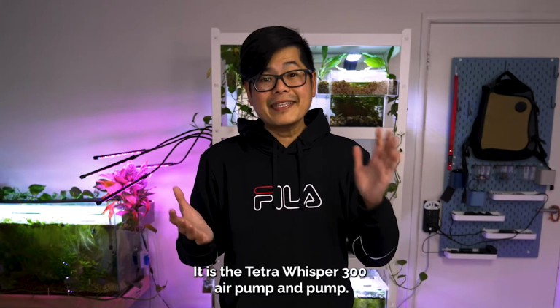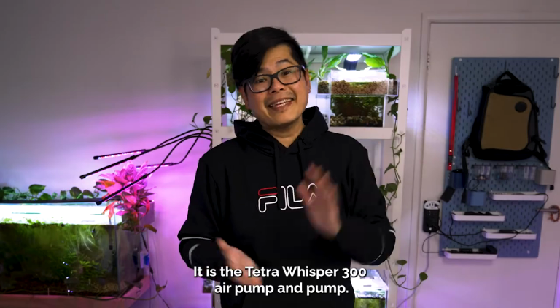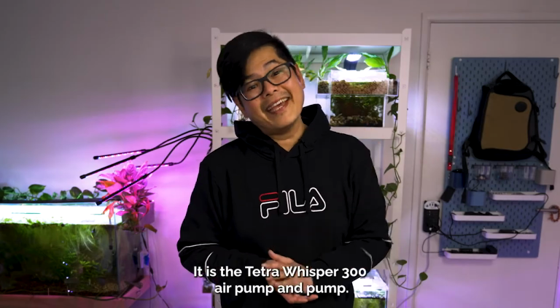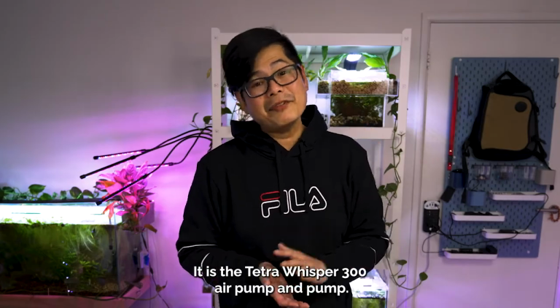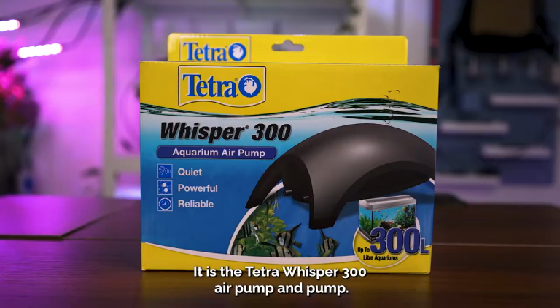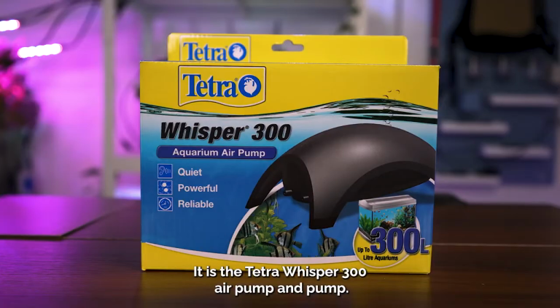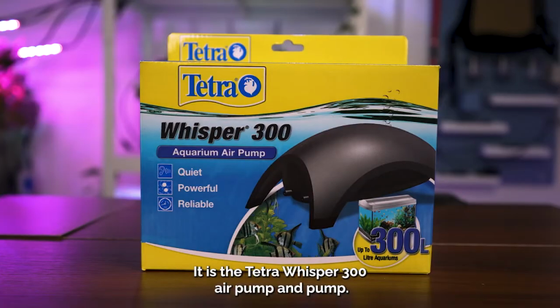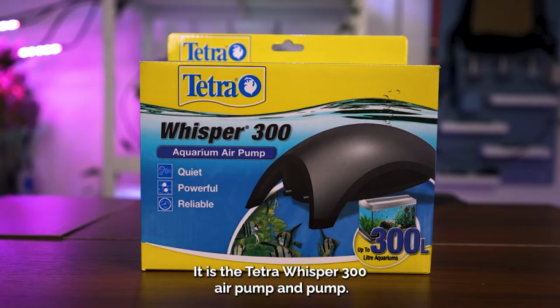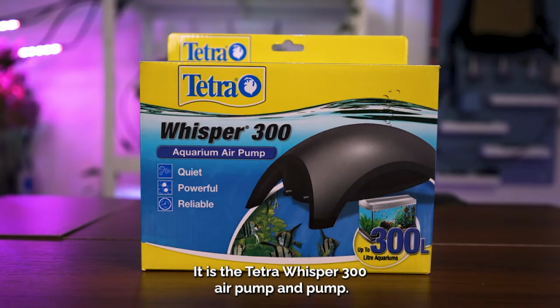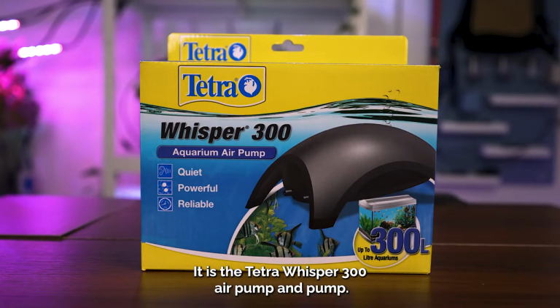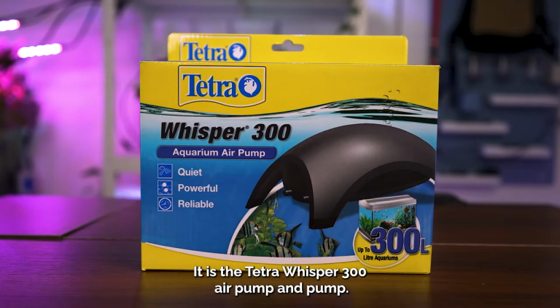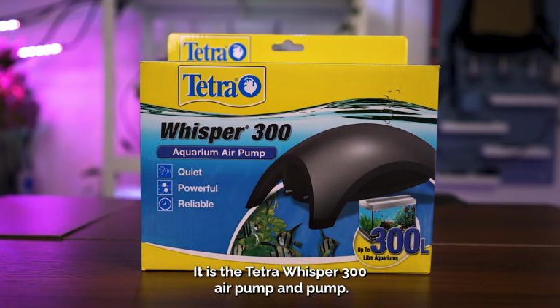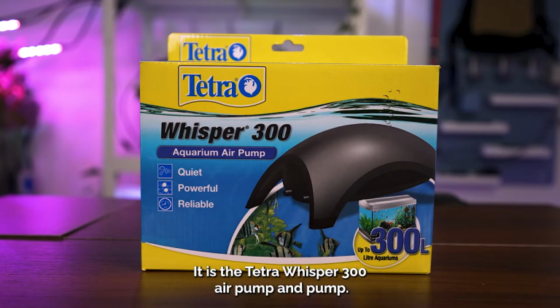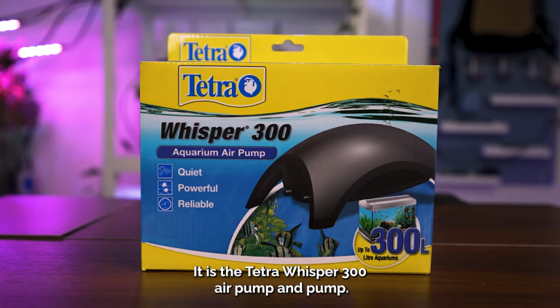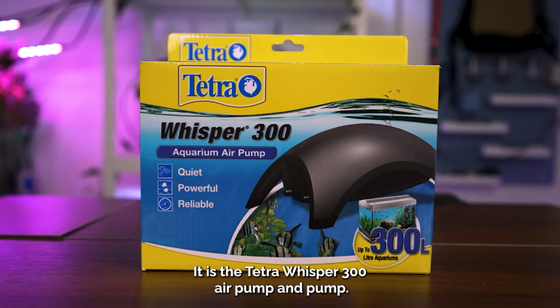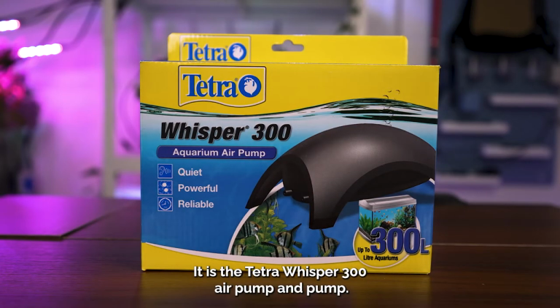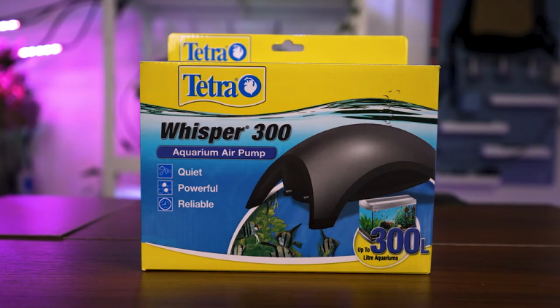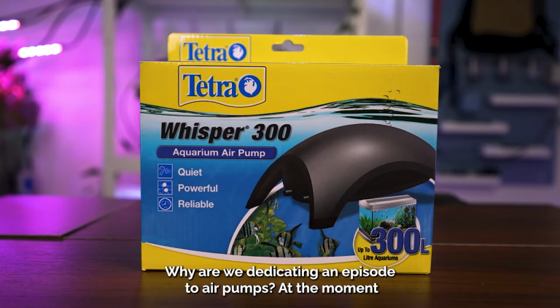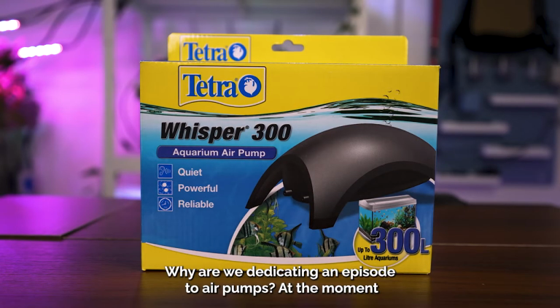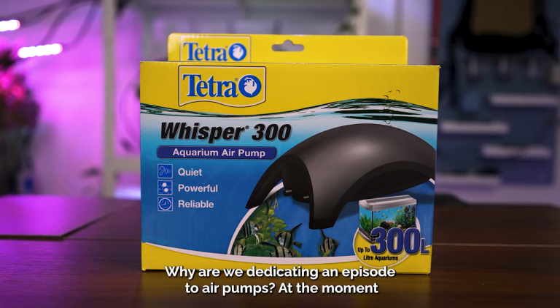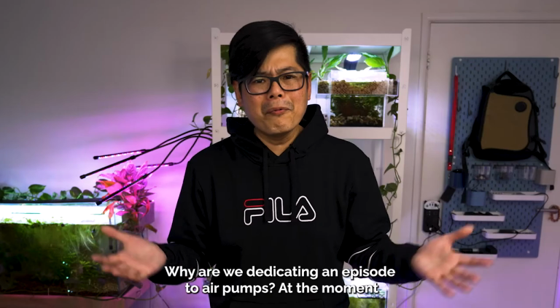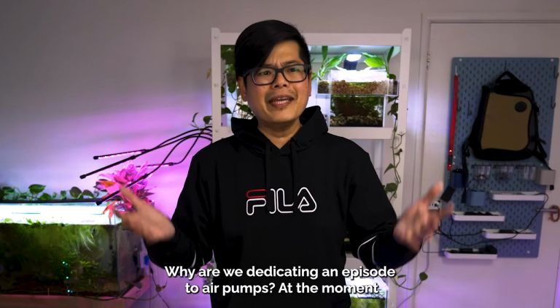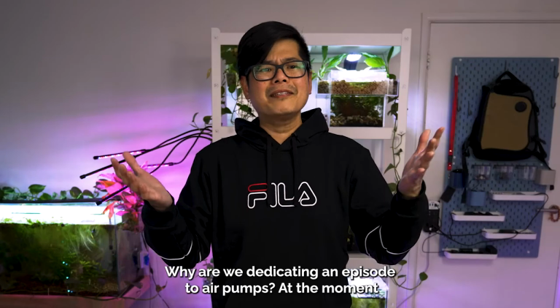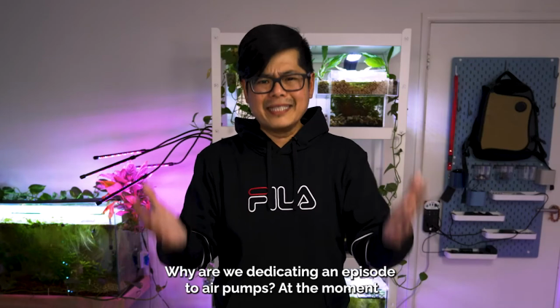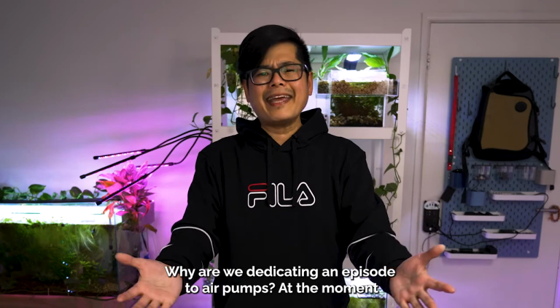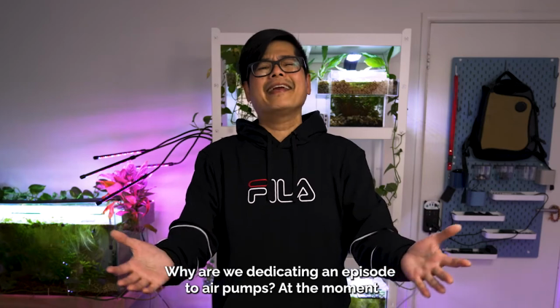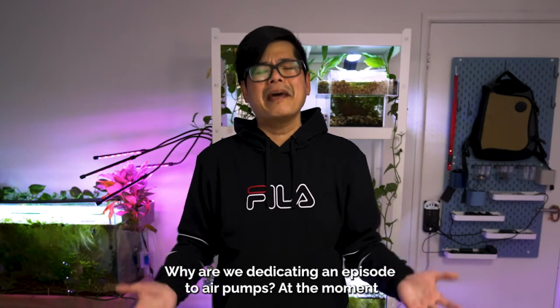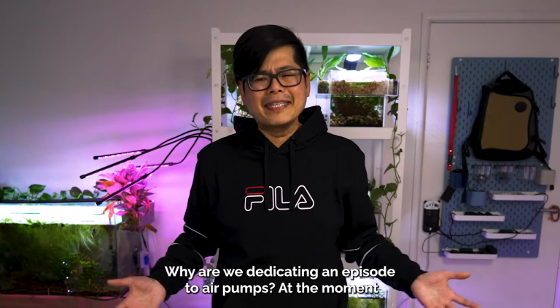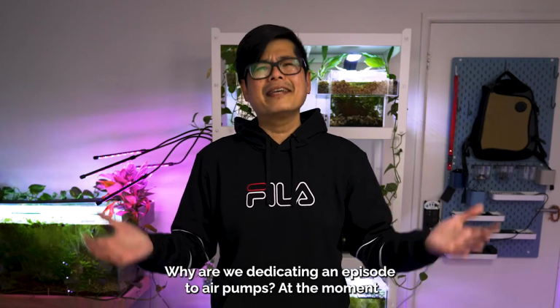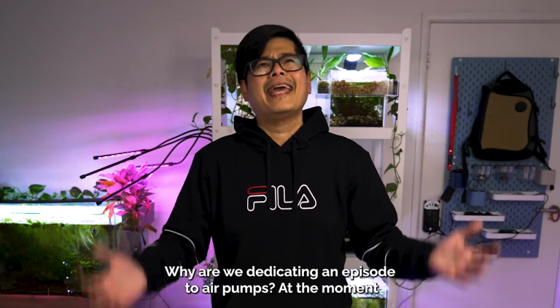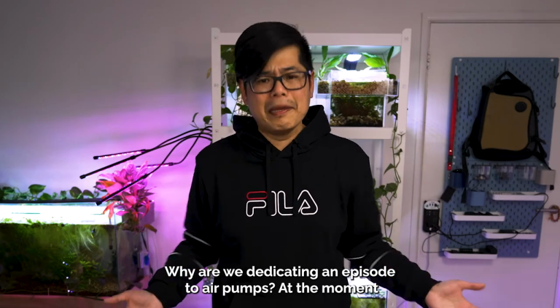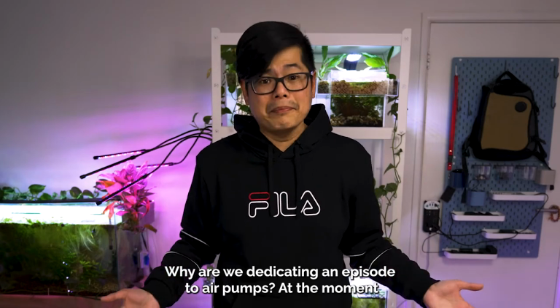It is the Tetra Whisper 300 air pump. Why are we dedicating an episode to air pumps?